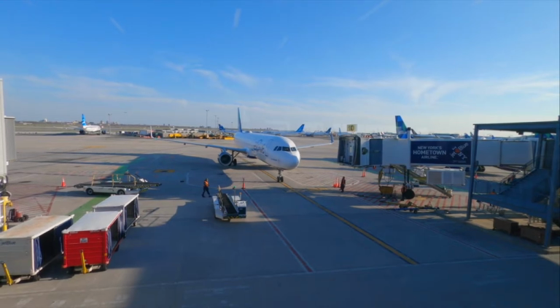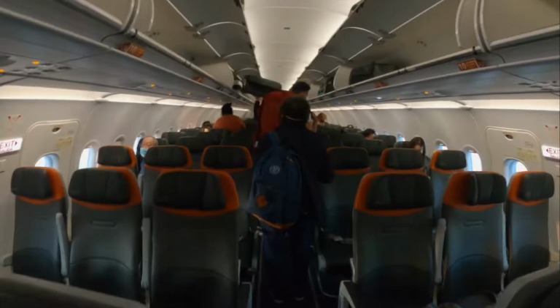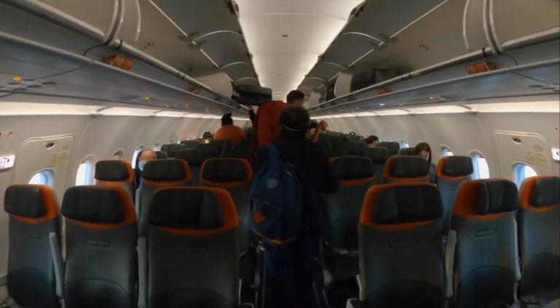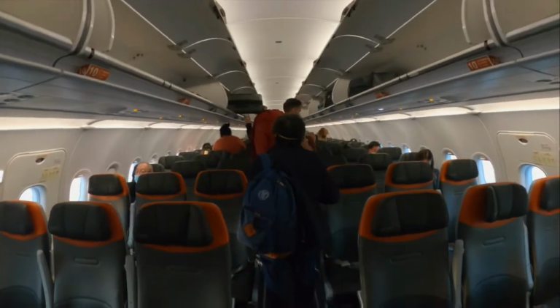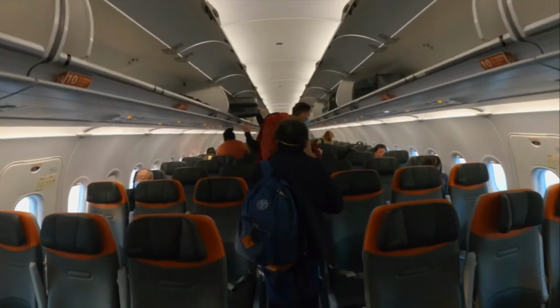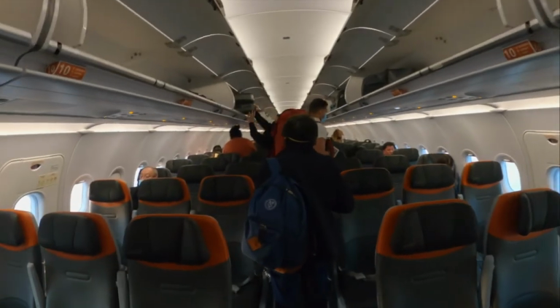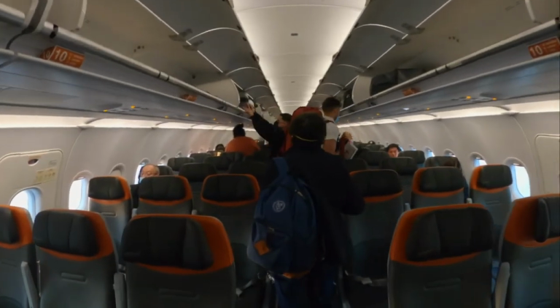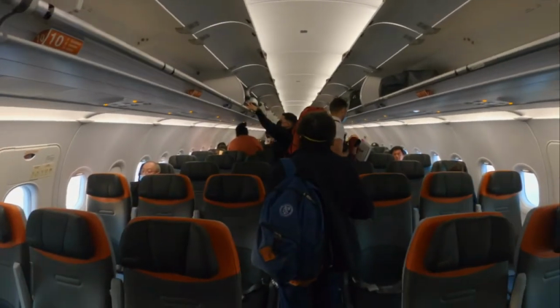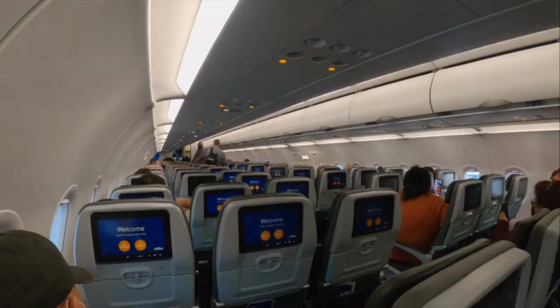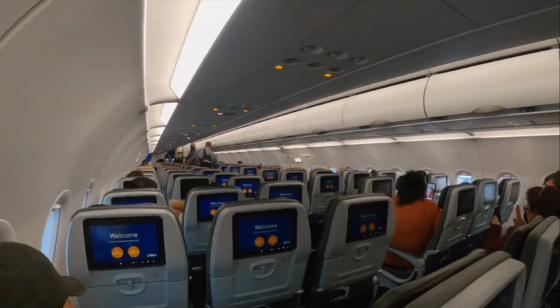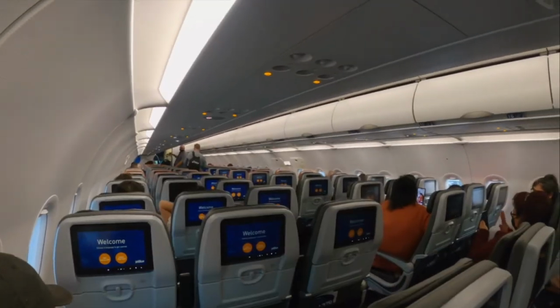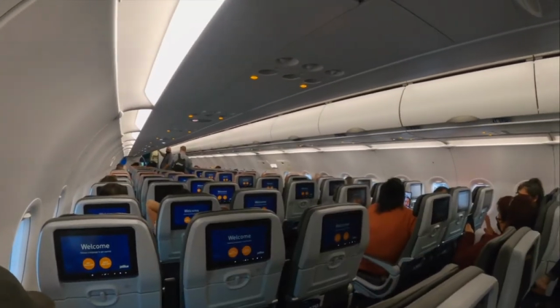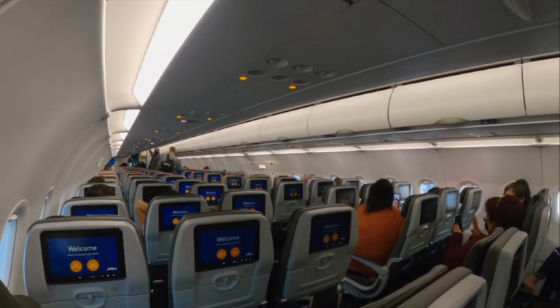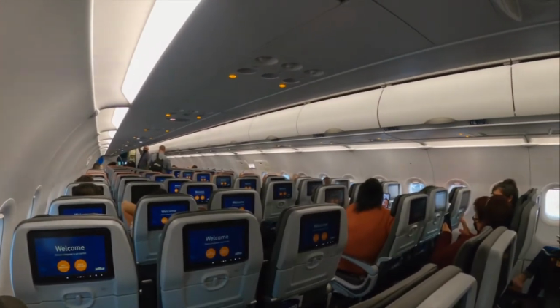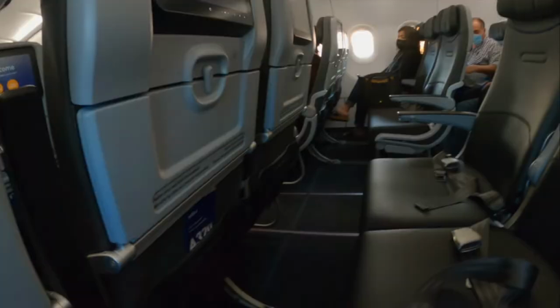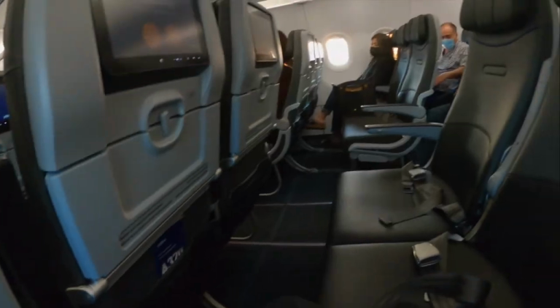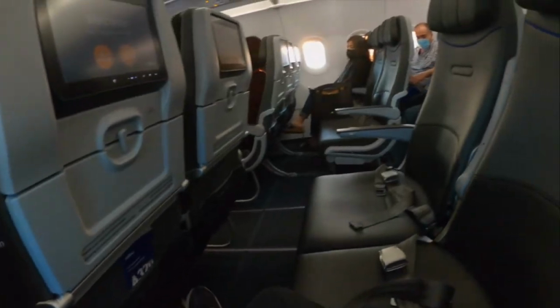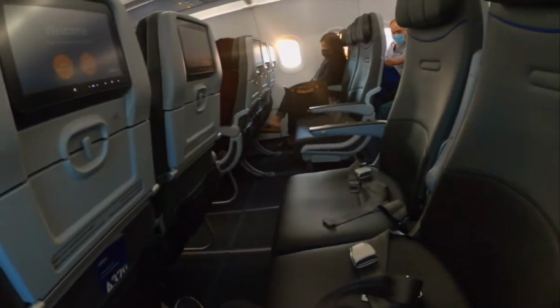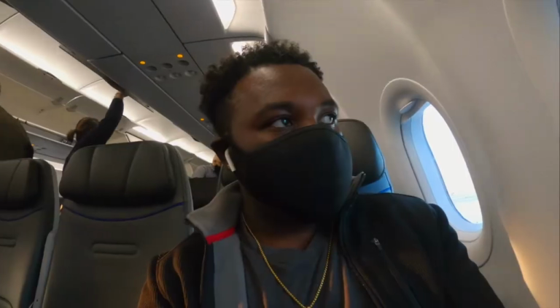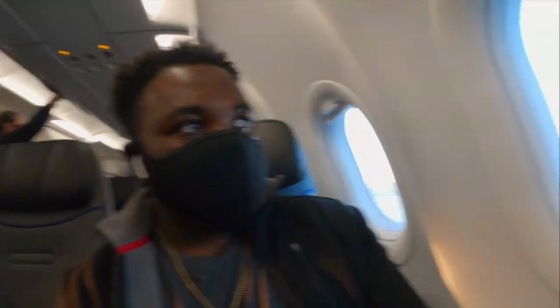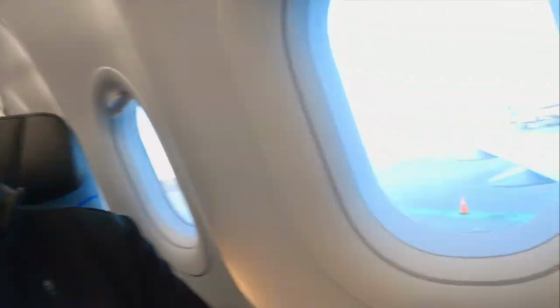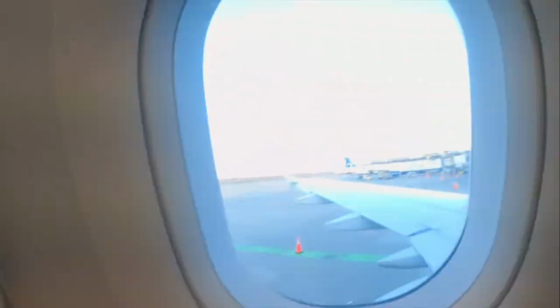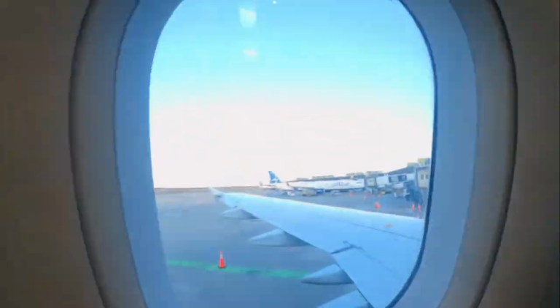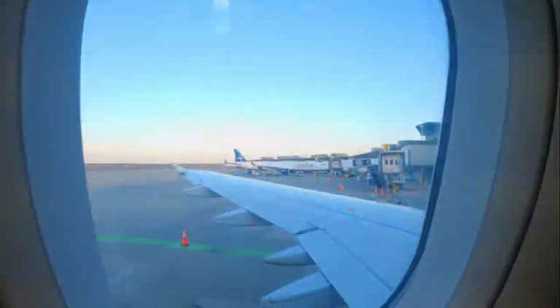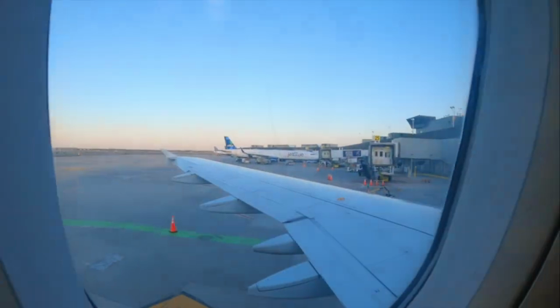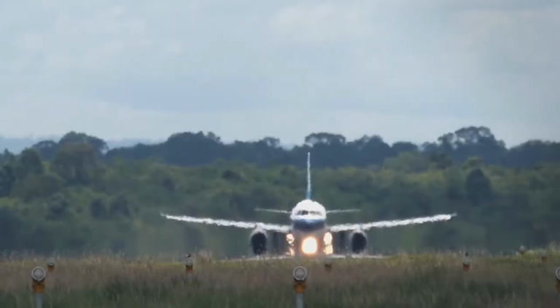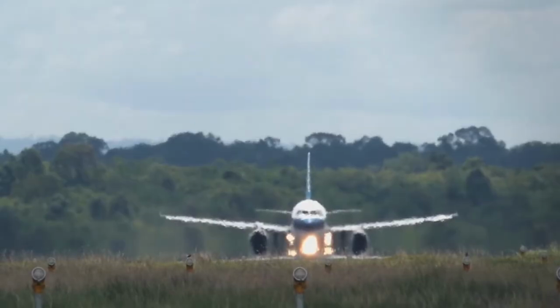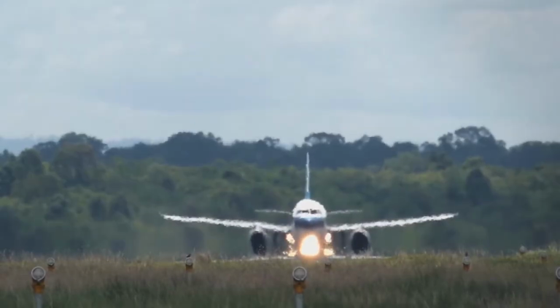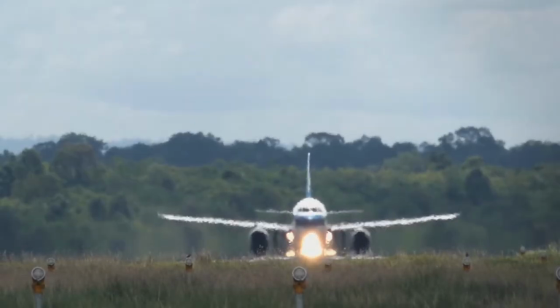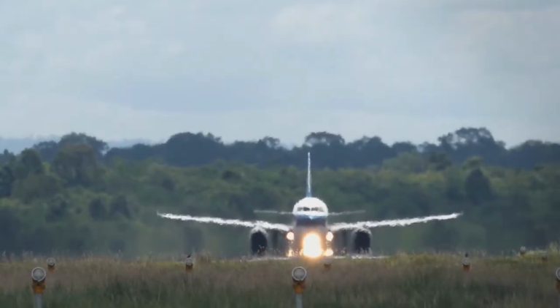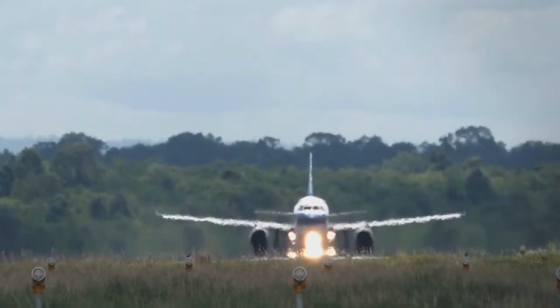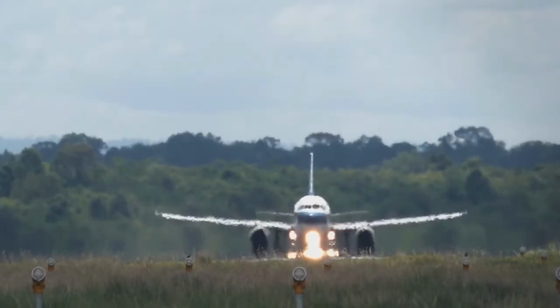The plane seemed like a ghost town — it was completely empty and I had the whole row to myself, so I felt very safe and comfortable.